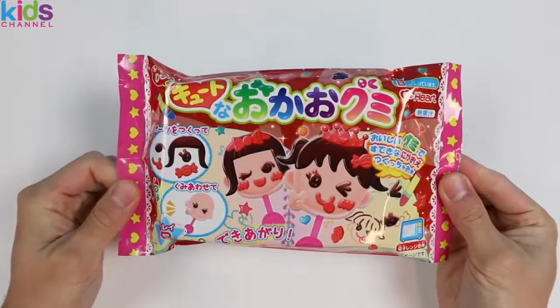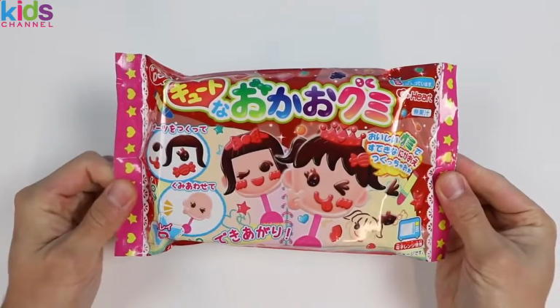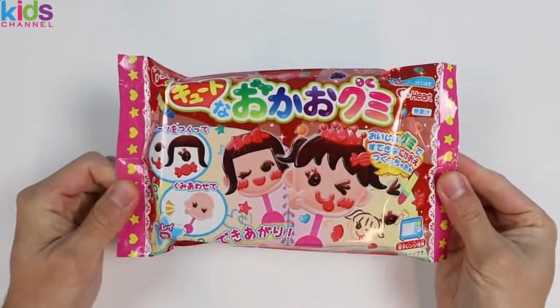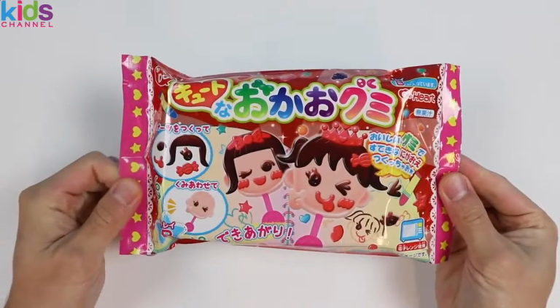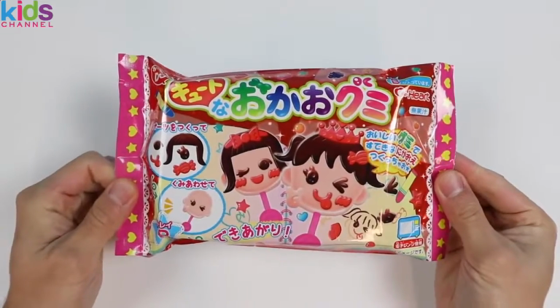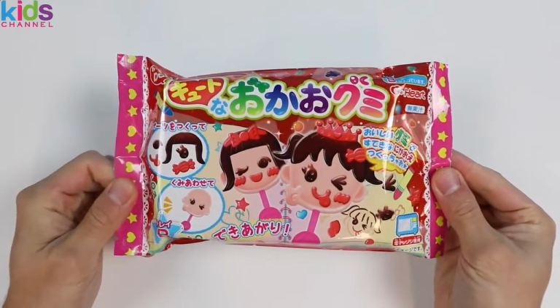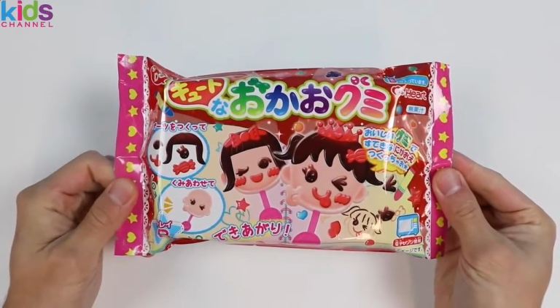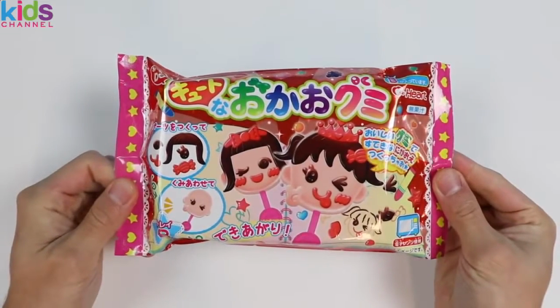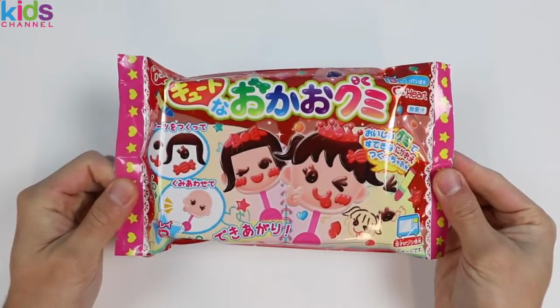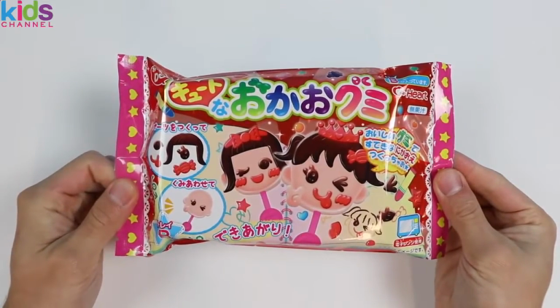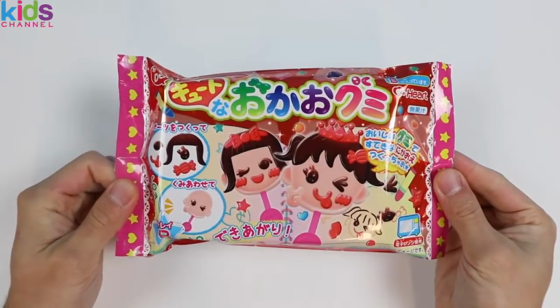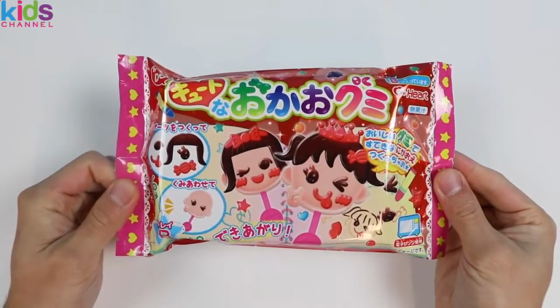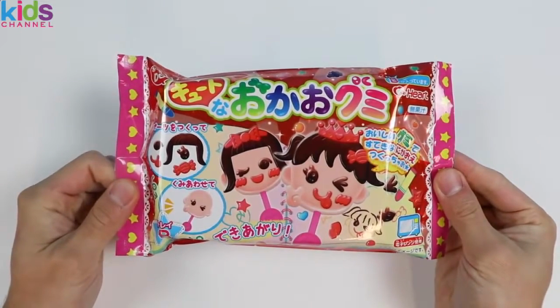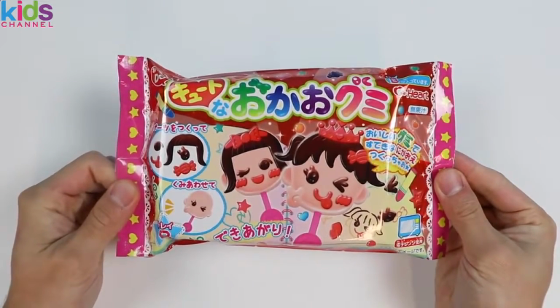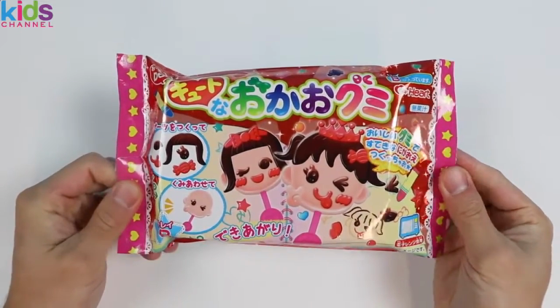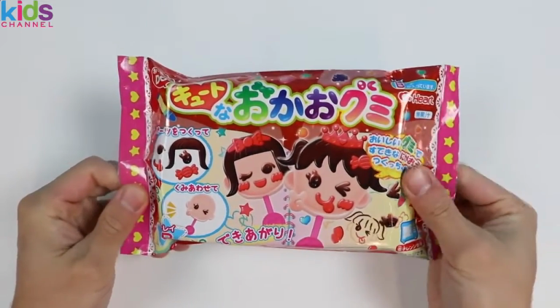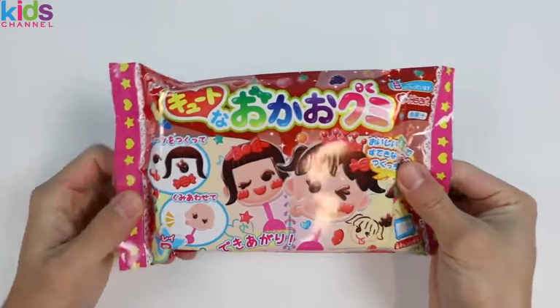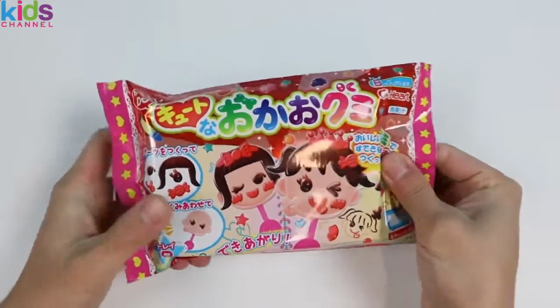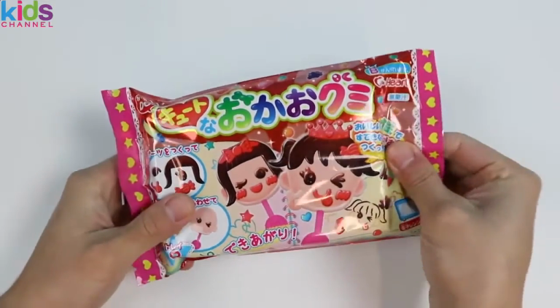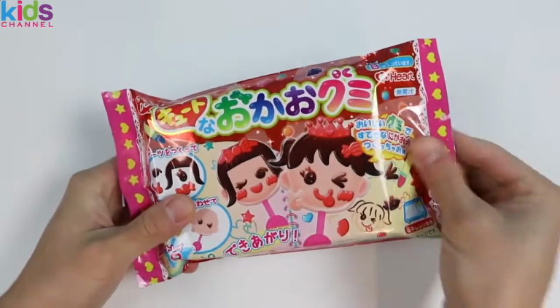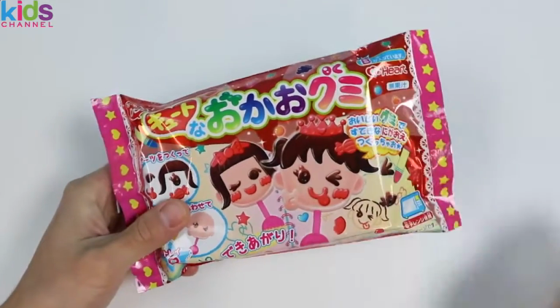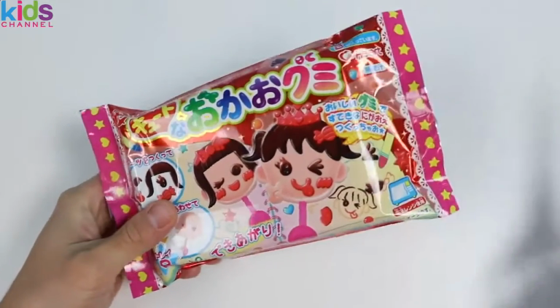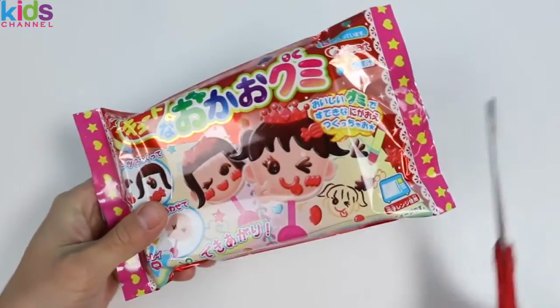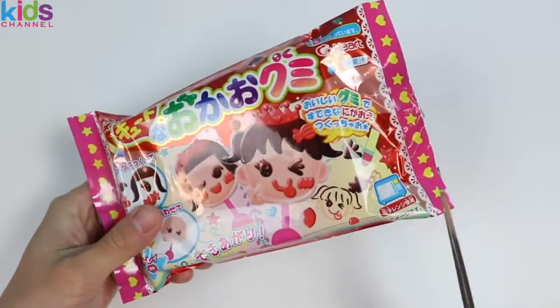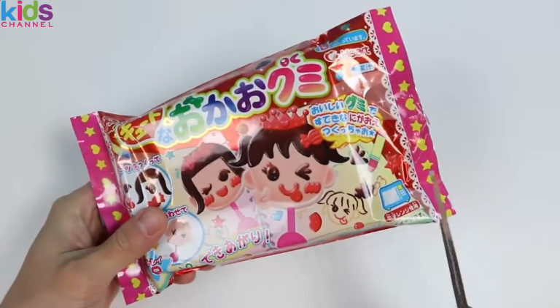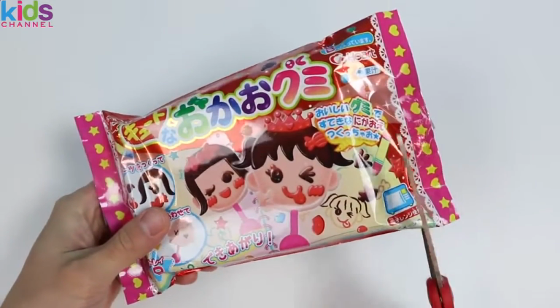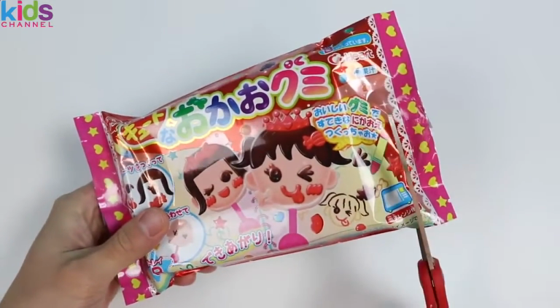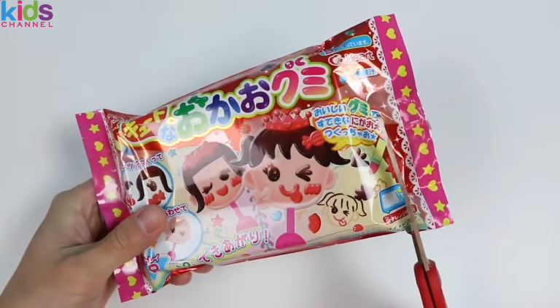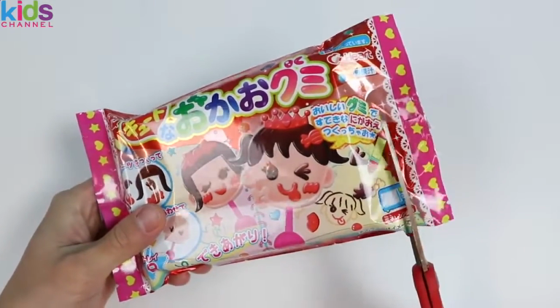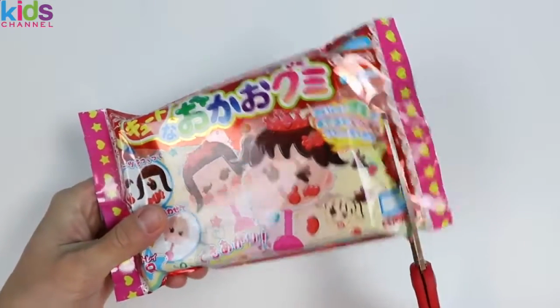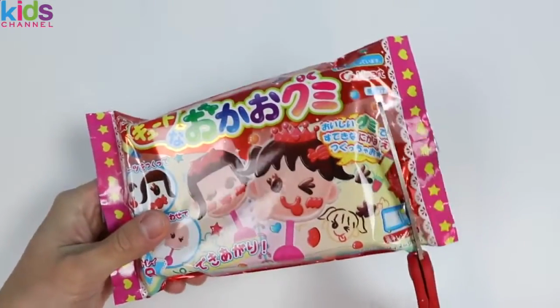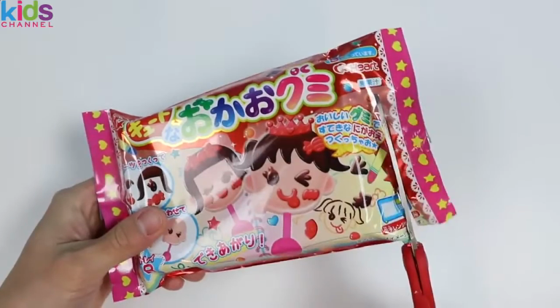Today we're bringing you another do-it-yourself Japanese candy kit. With this one we can make a gummy pop shaped like a person.